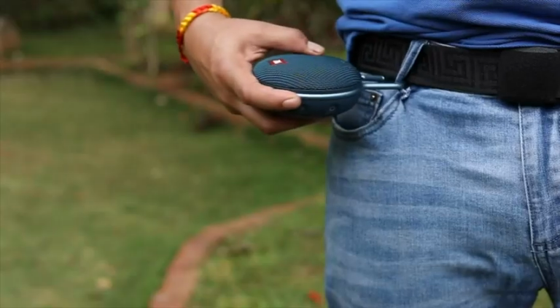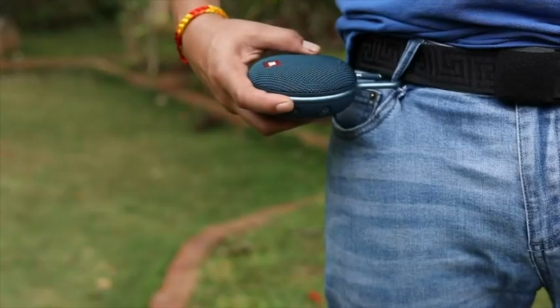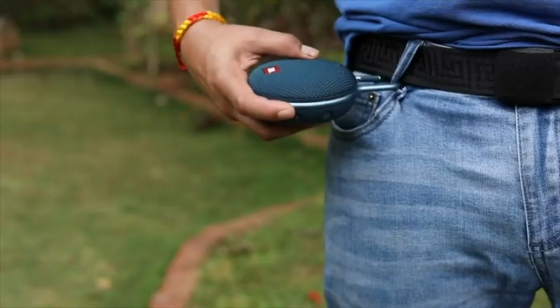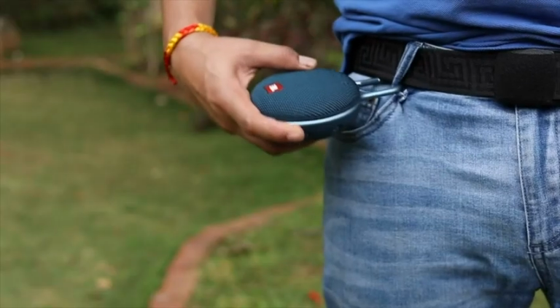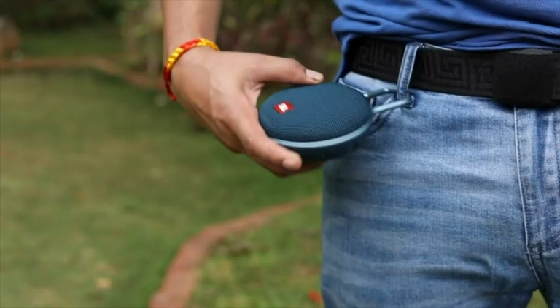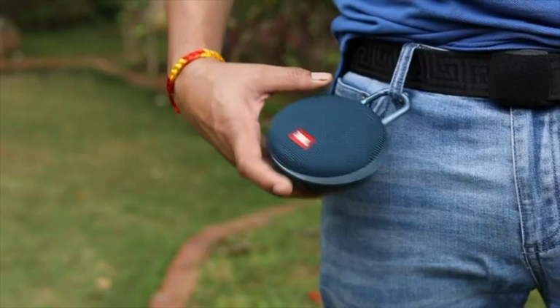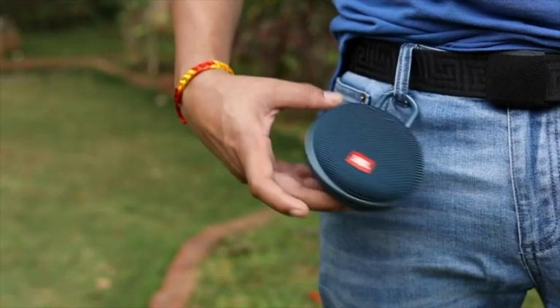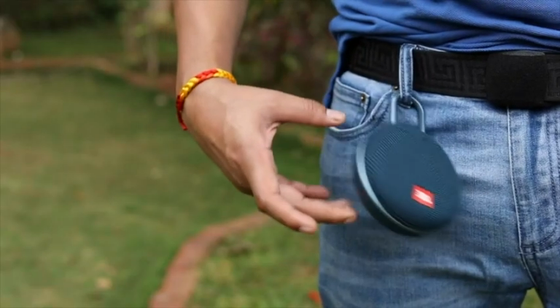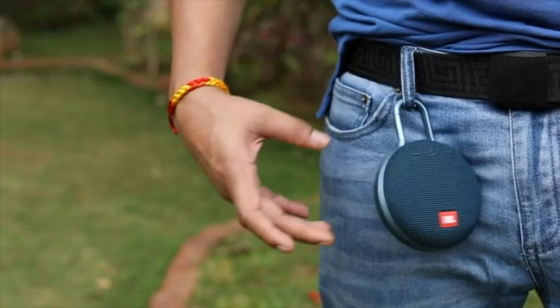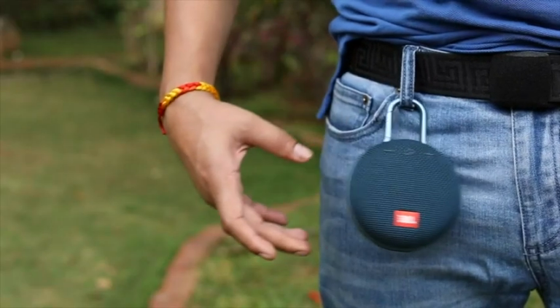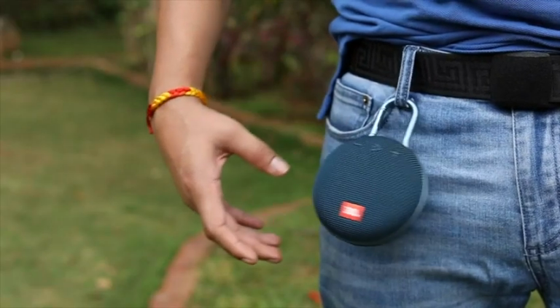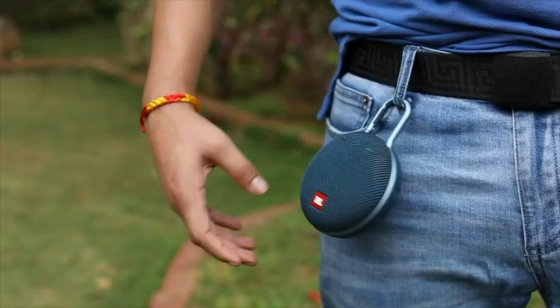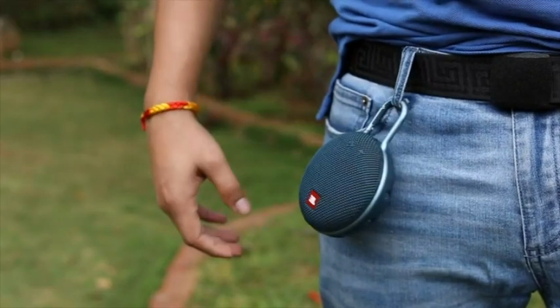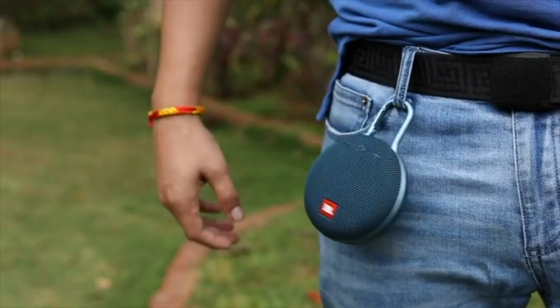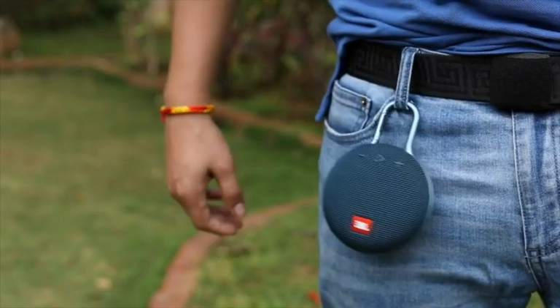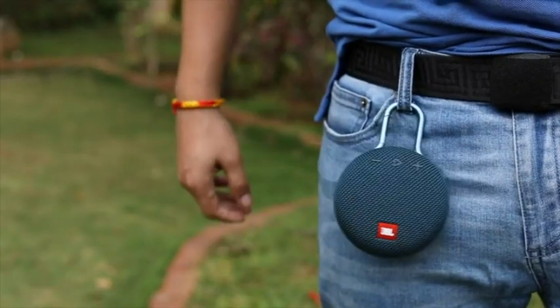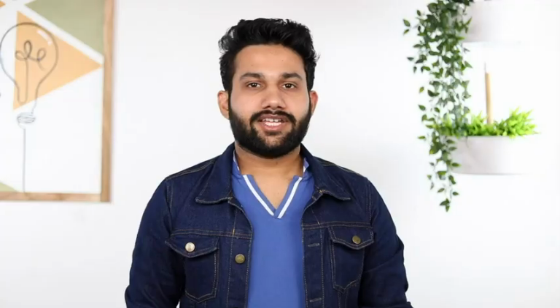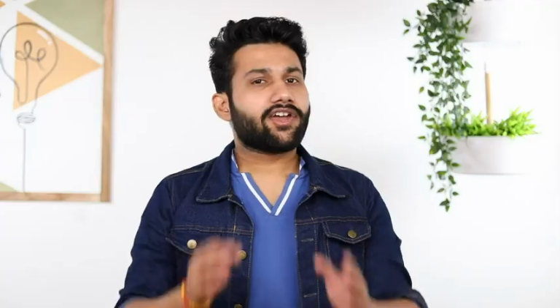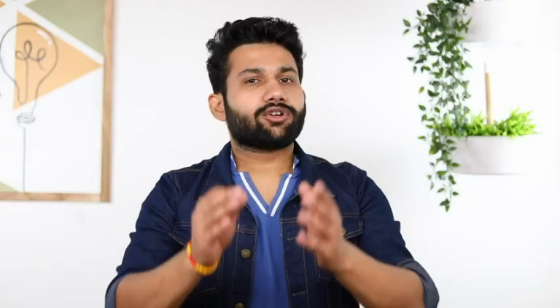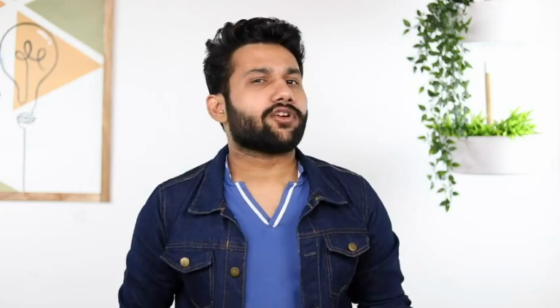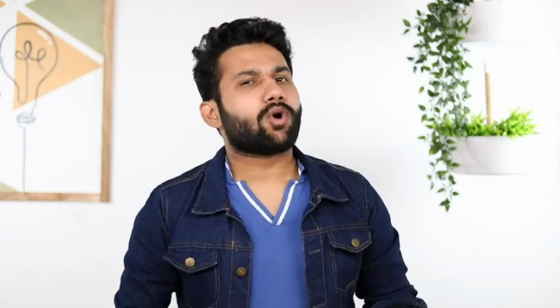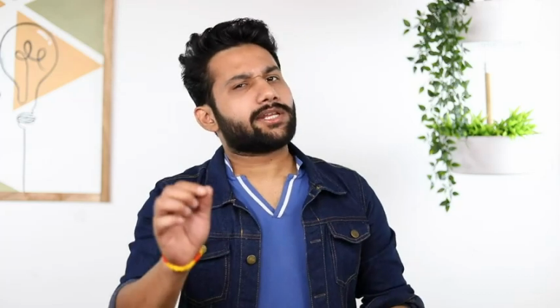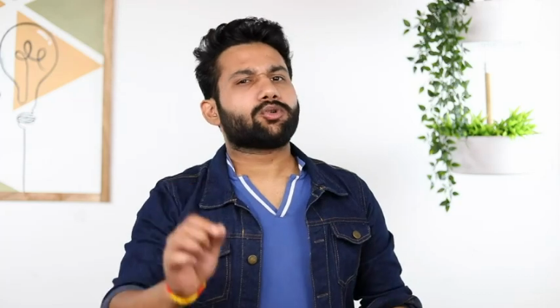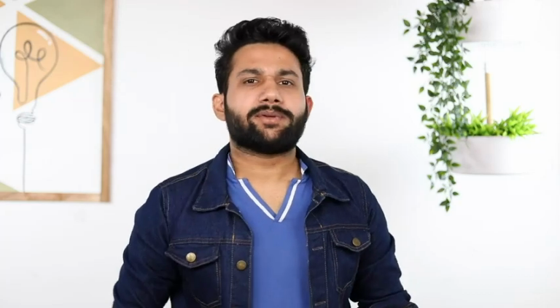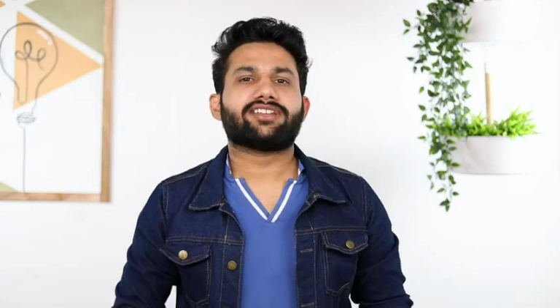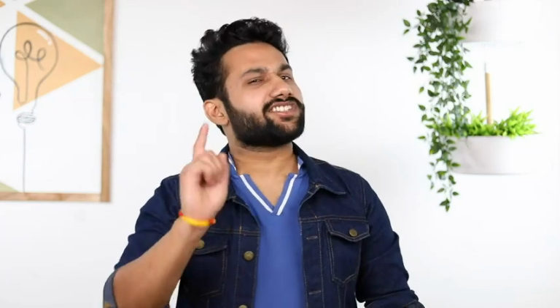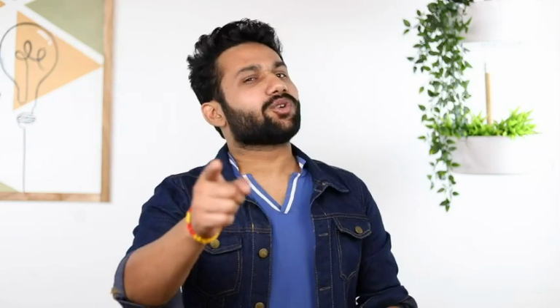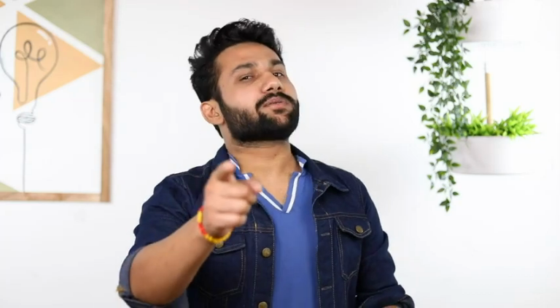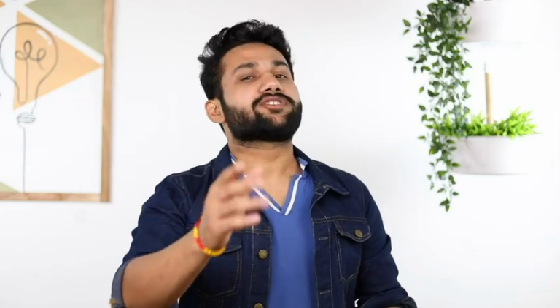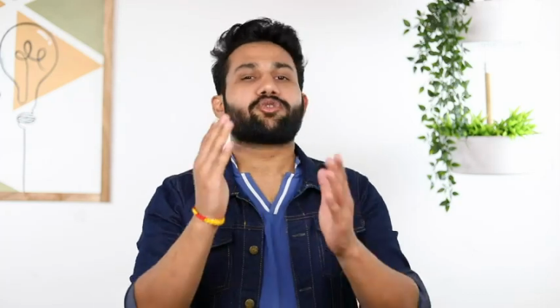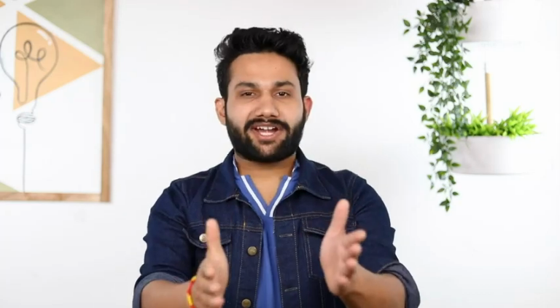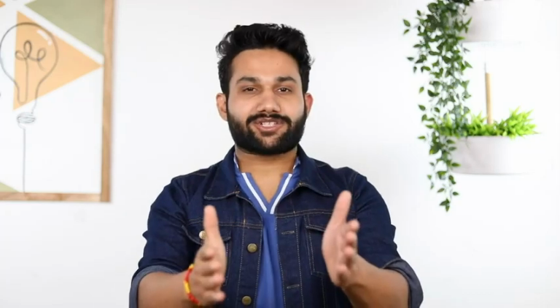The carabiner allows you to hook the speaker to a backpack or belt. If you are looking for a quality Bluetooth speaker, this is a good option. So try it yourself.